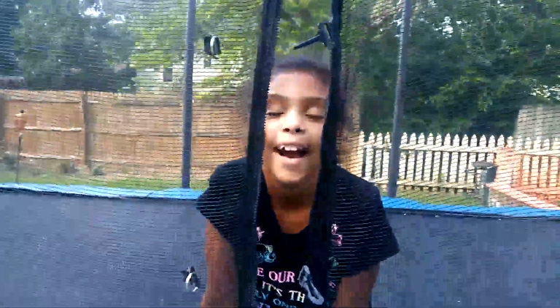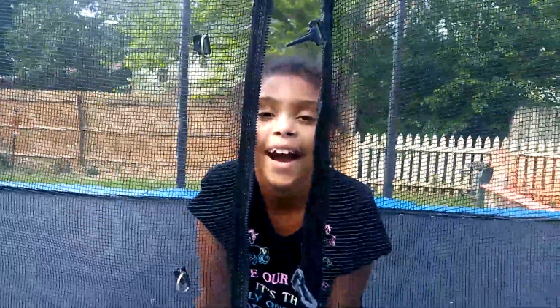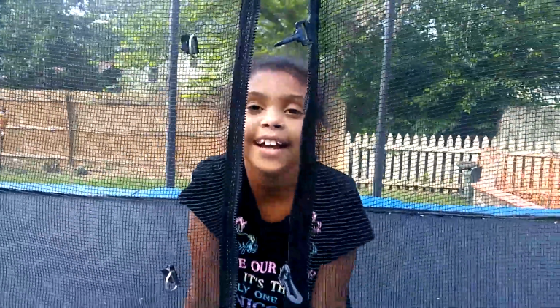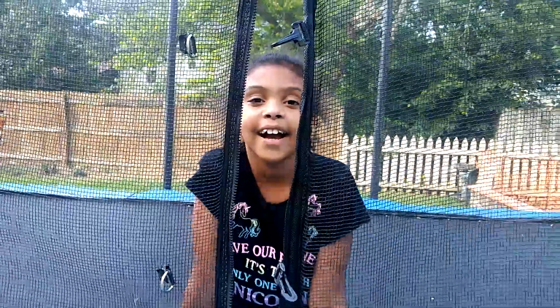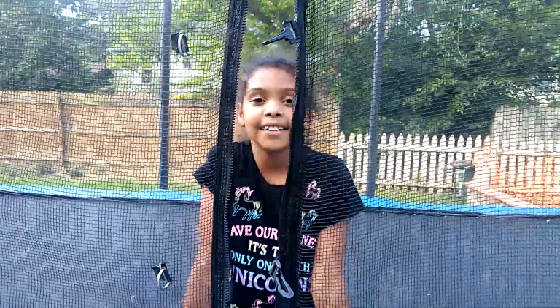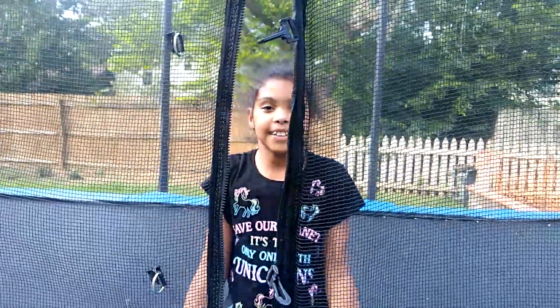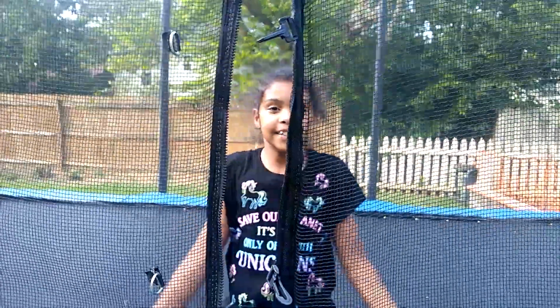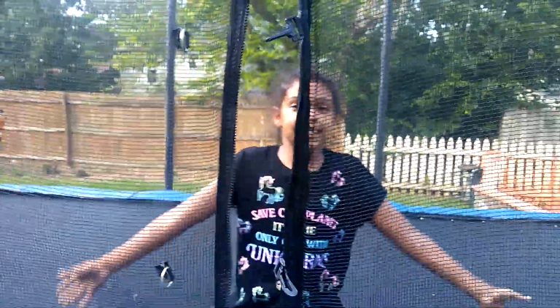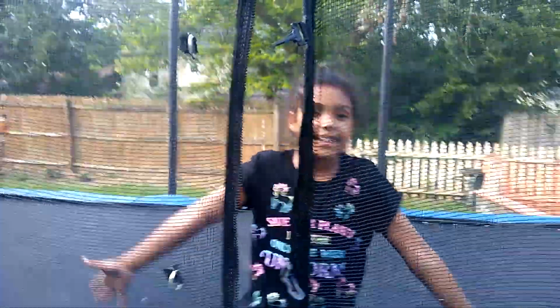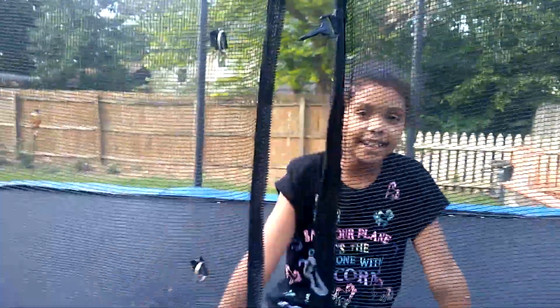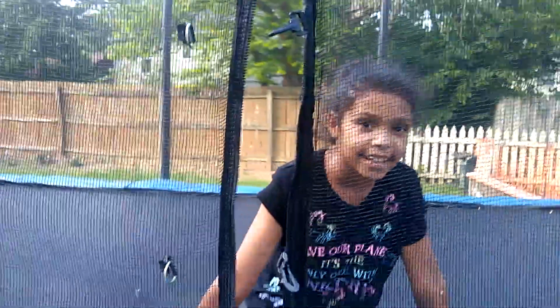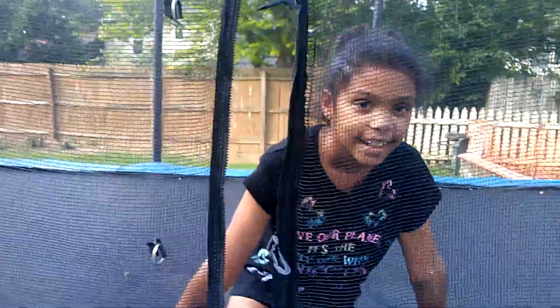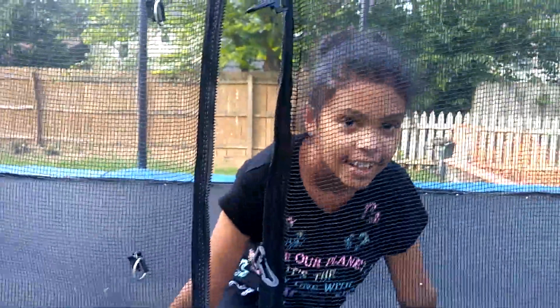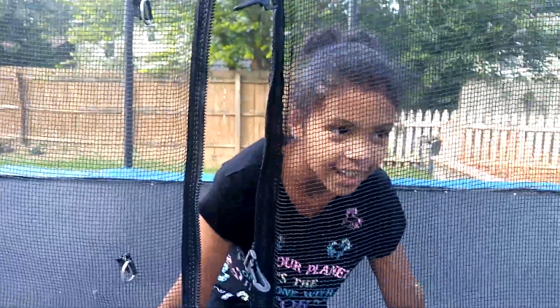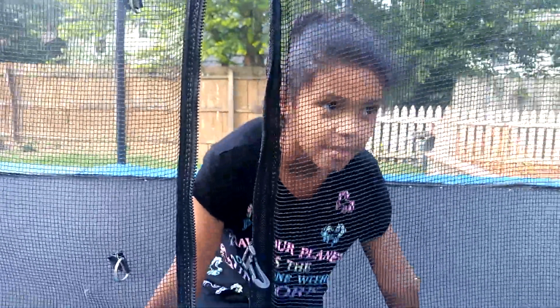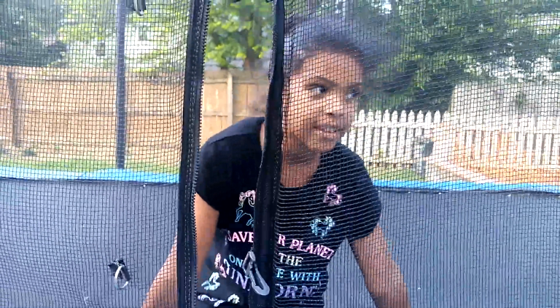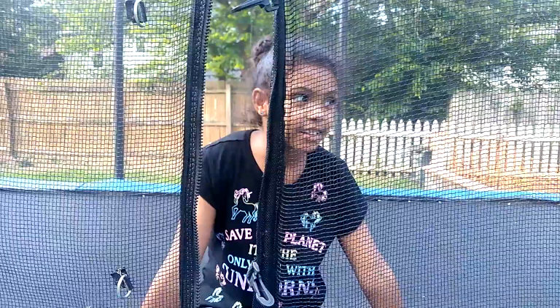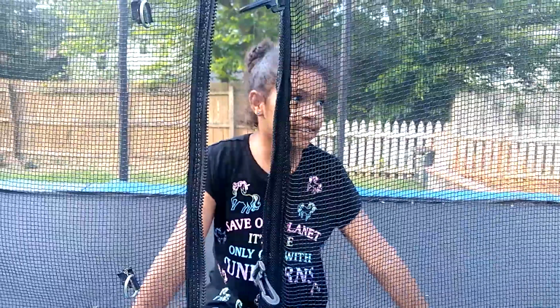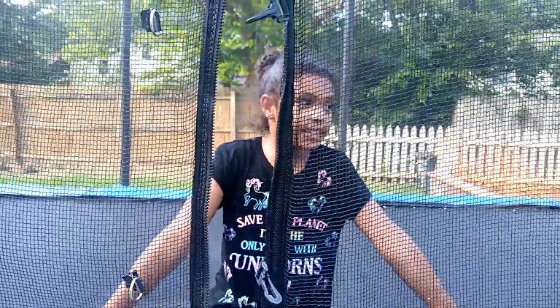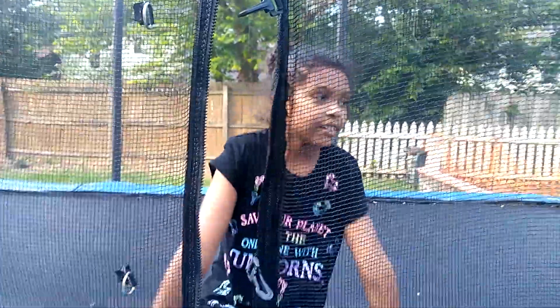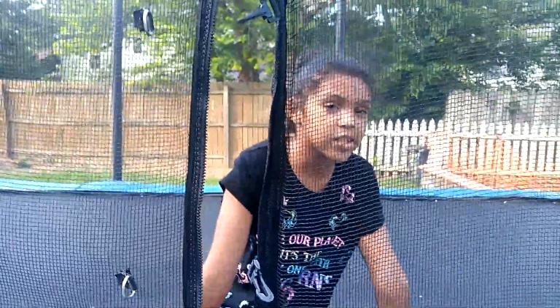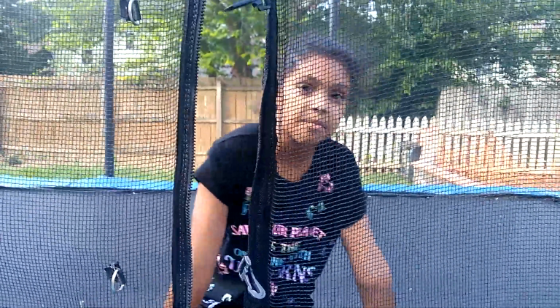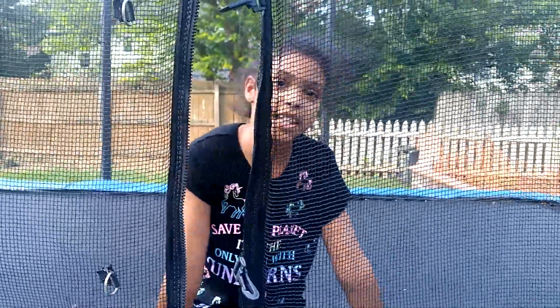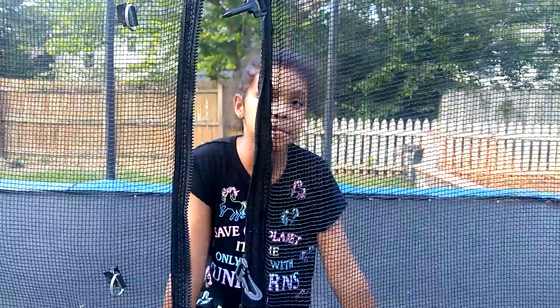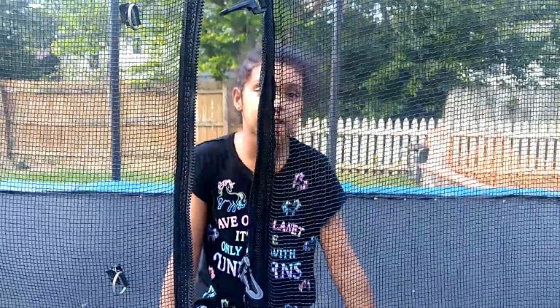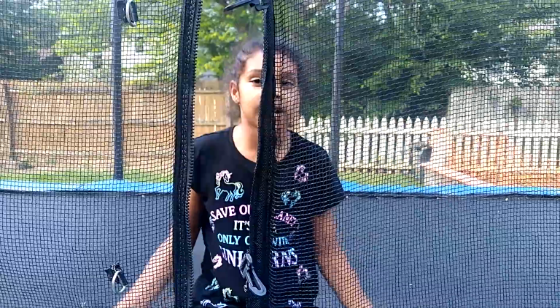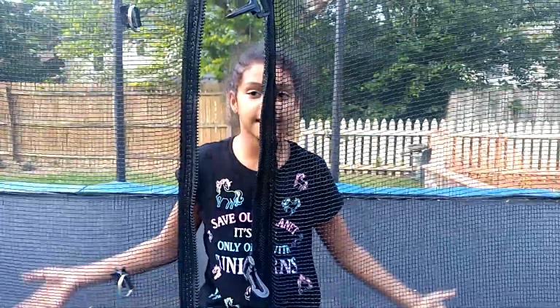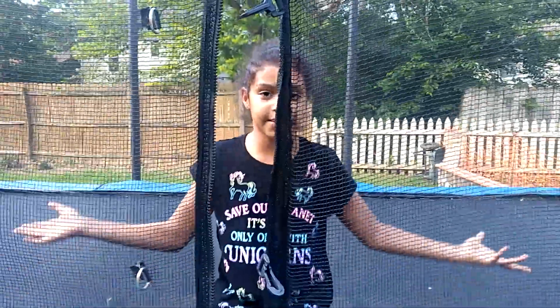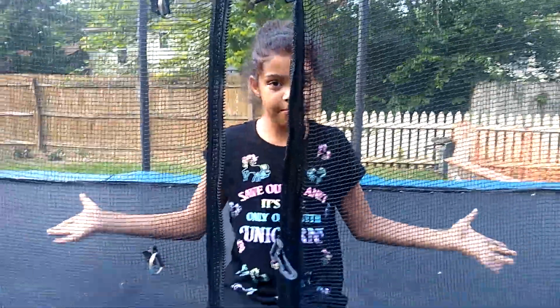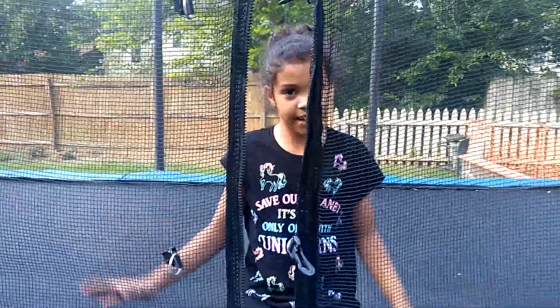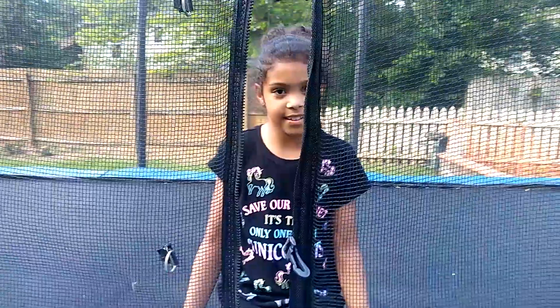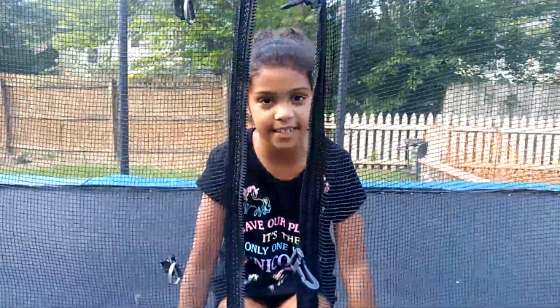Hi guys, and today I'm going to give you some tips on how to do the back tuck.